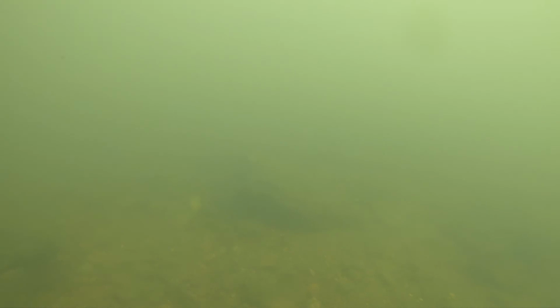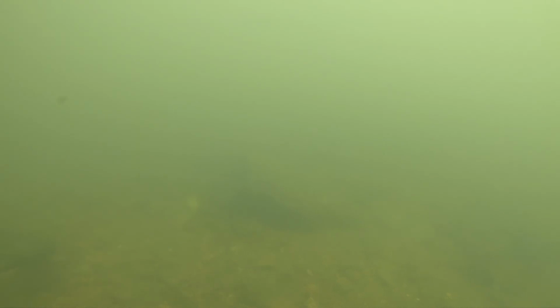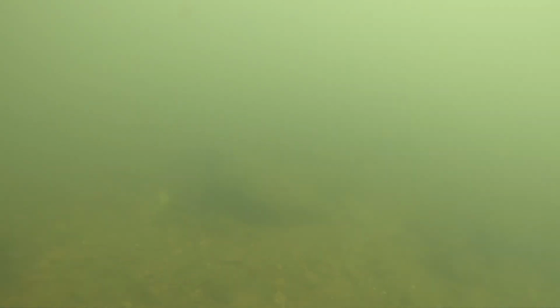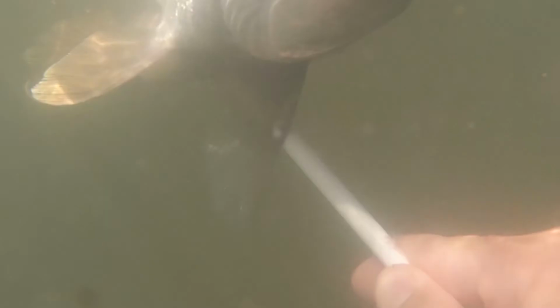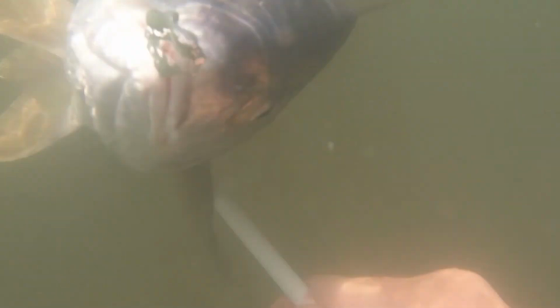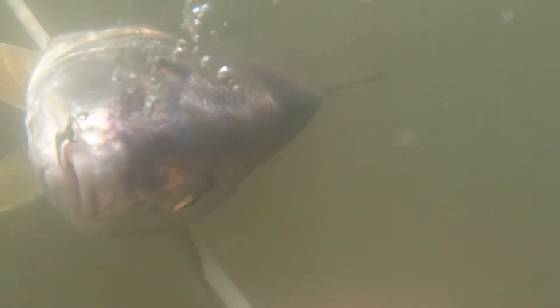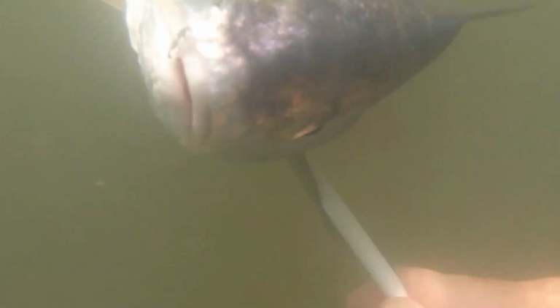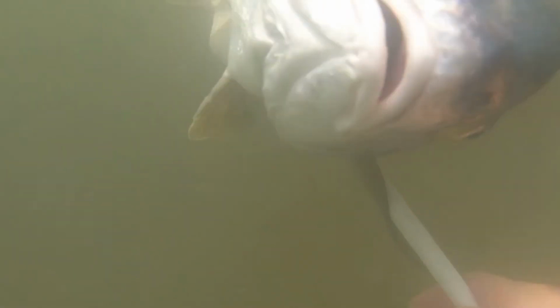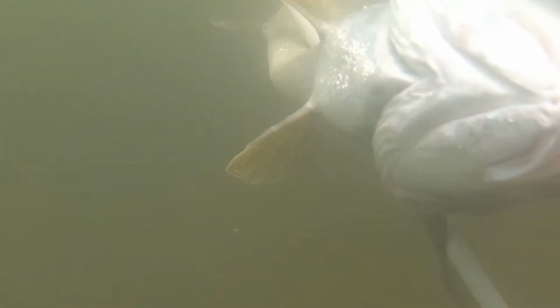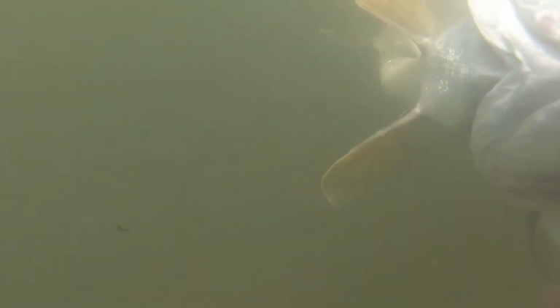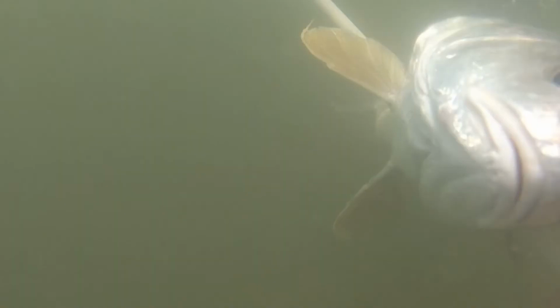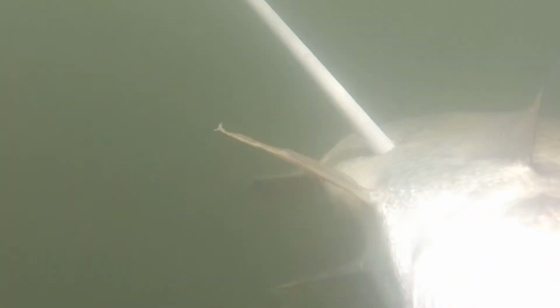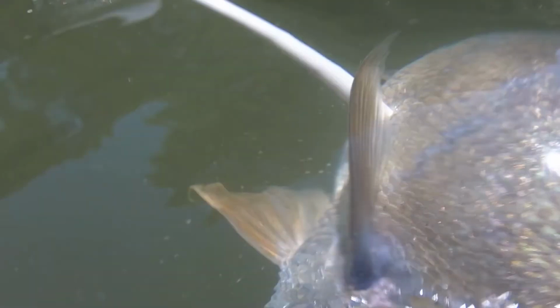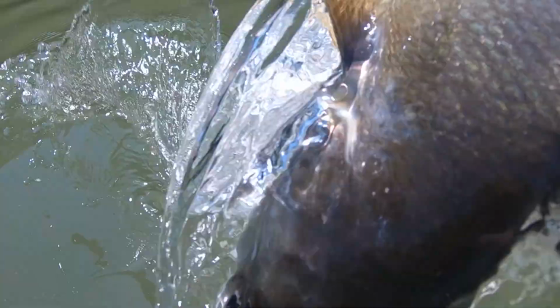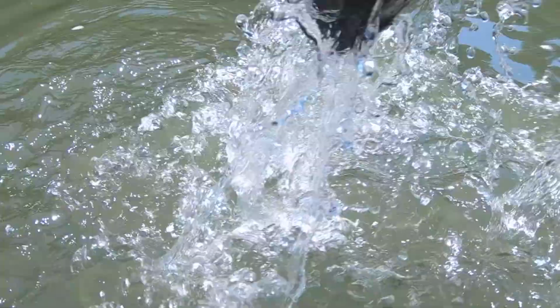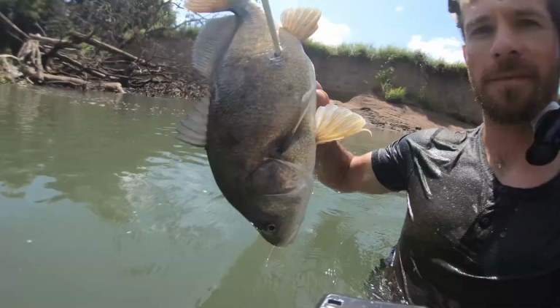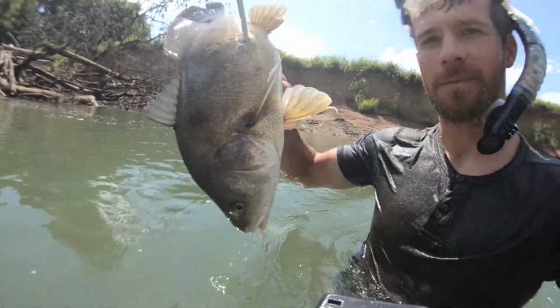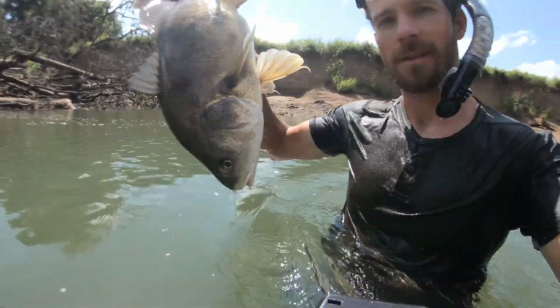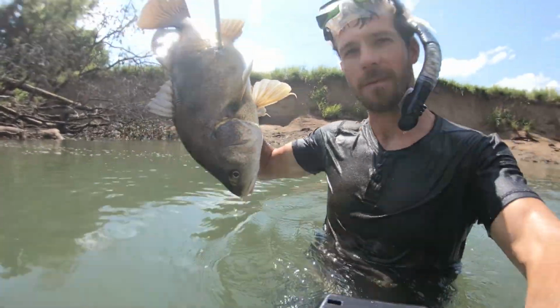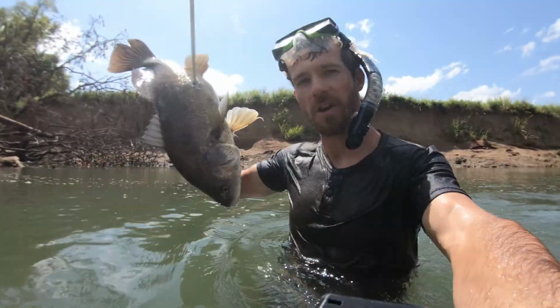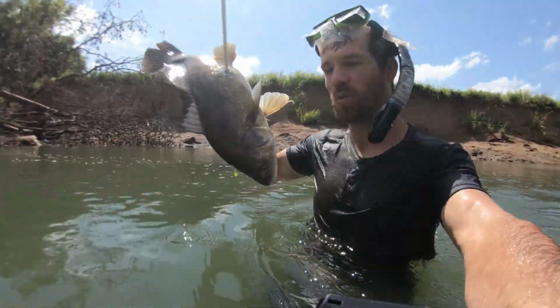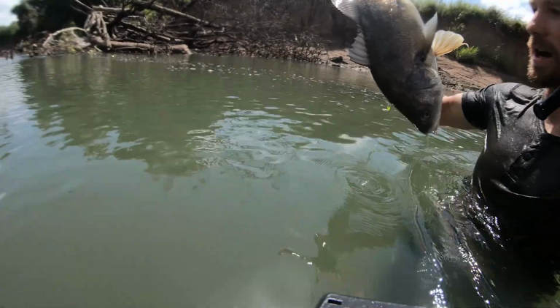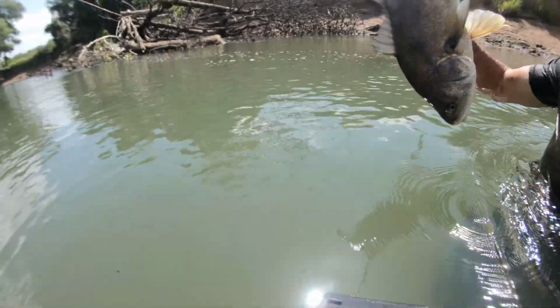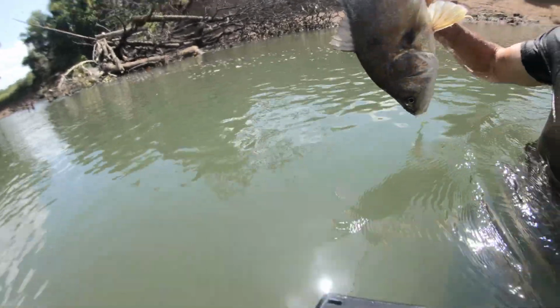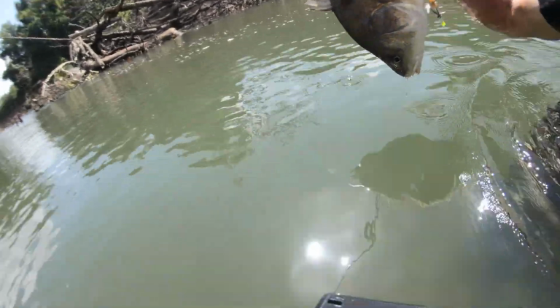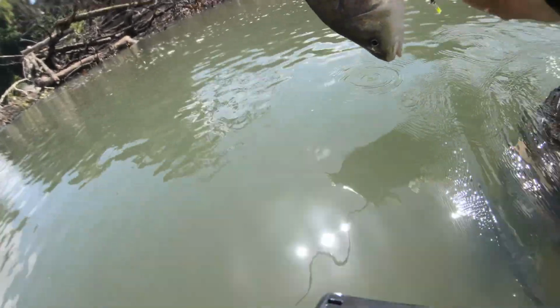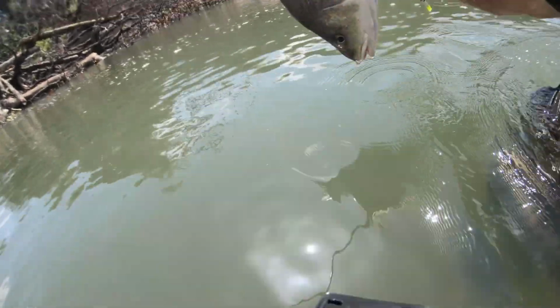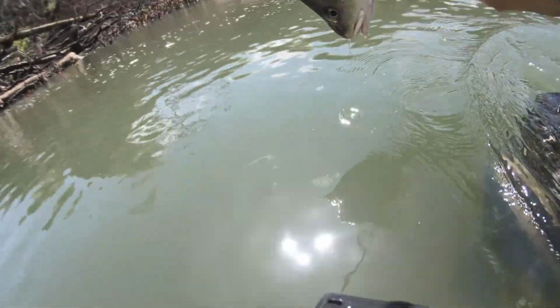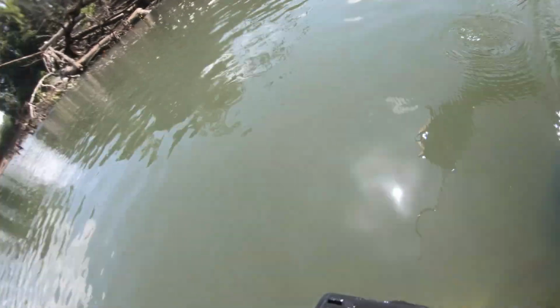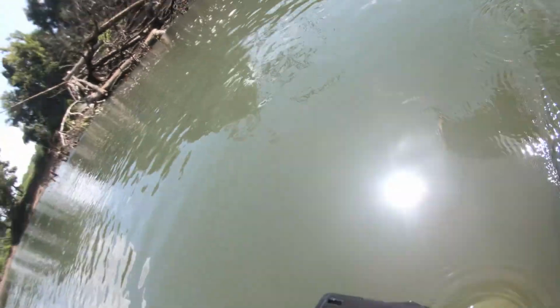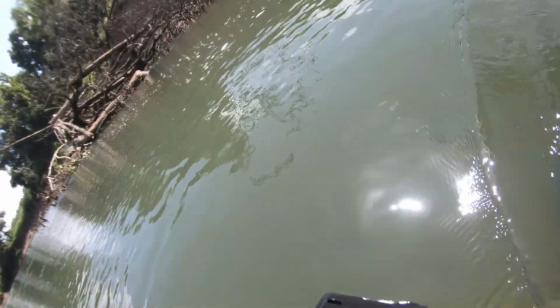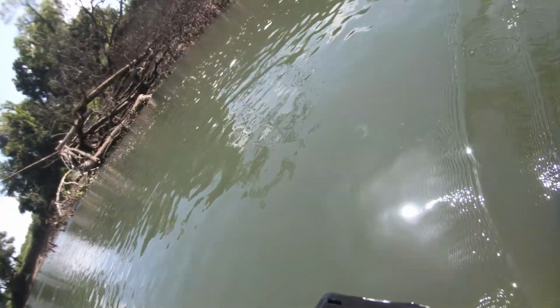And for the rest of the summer, I hunted with this spear. It is awesome — try it out.